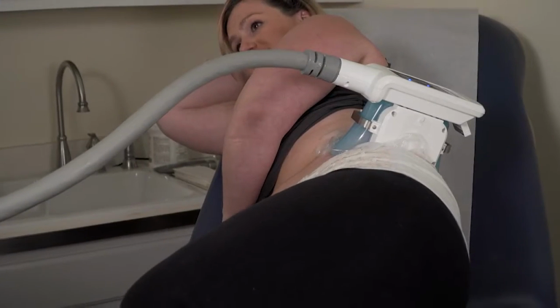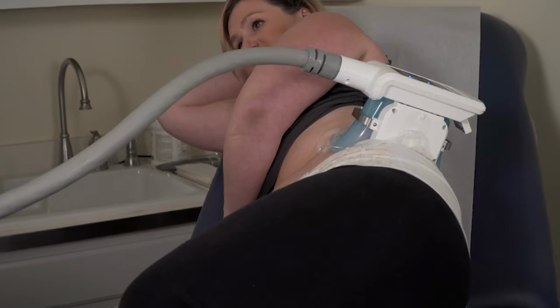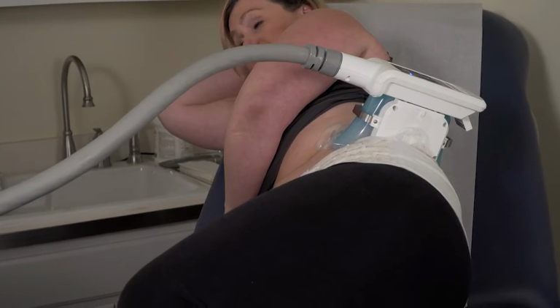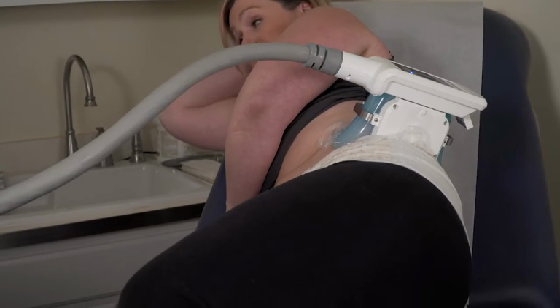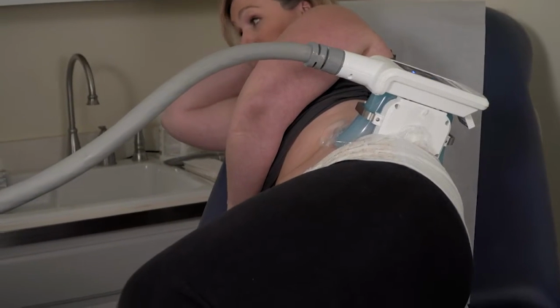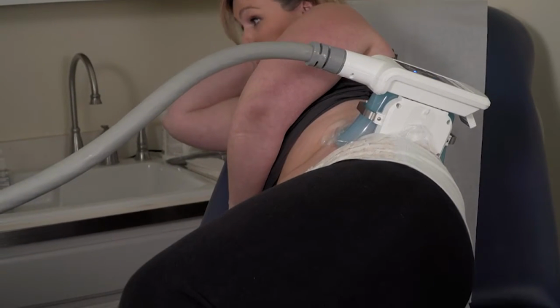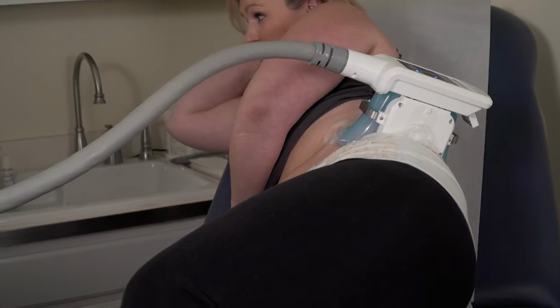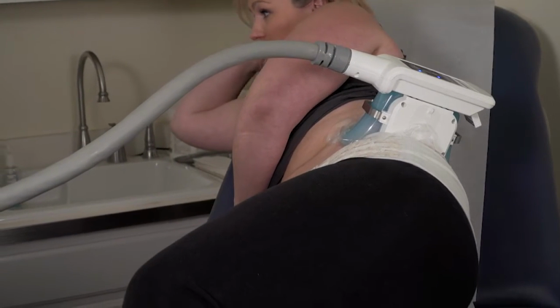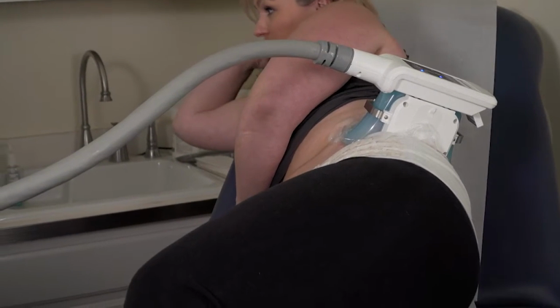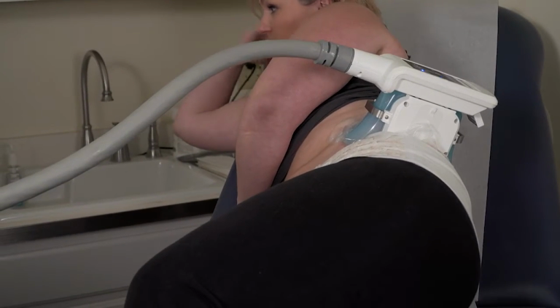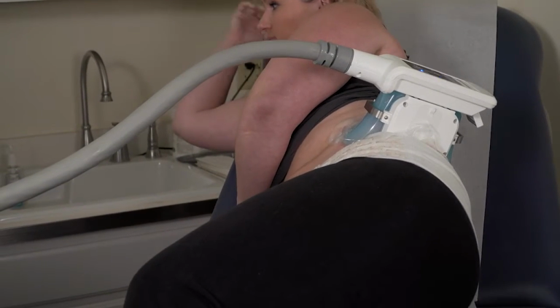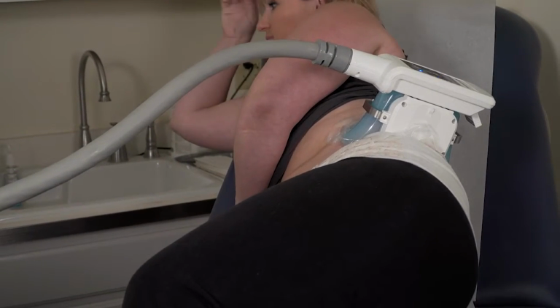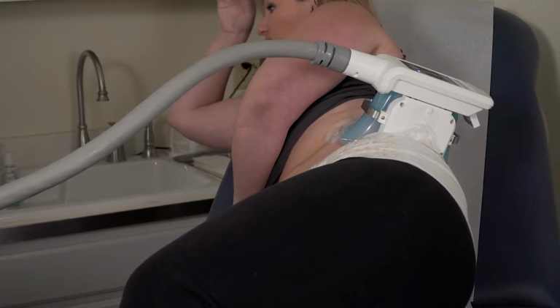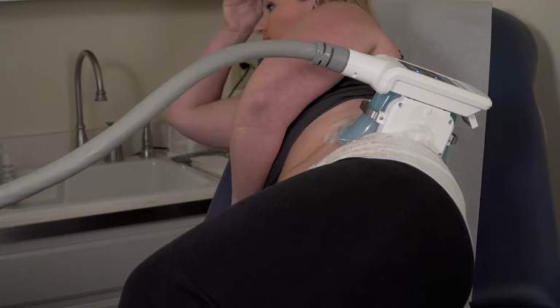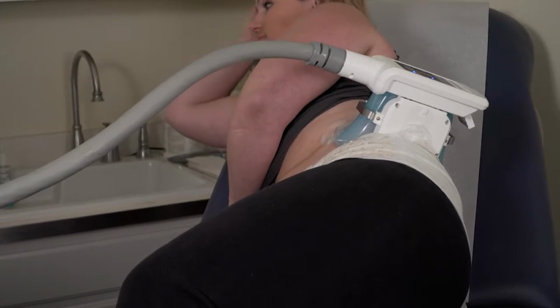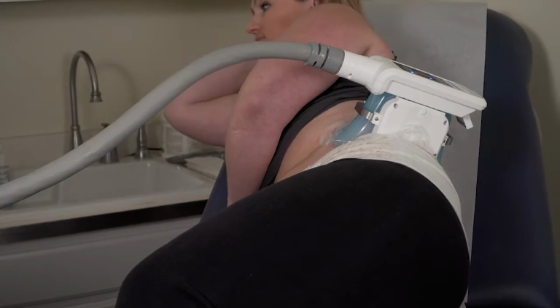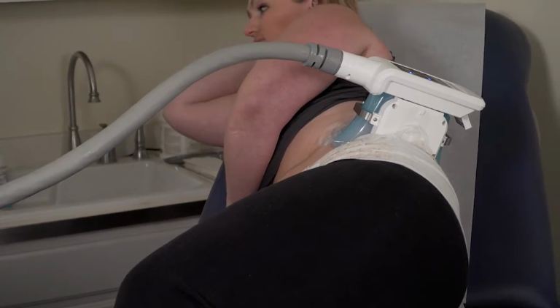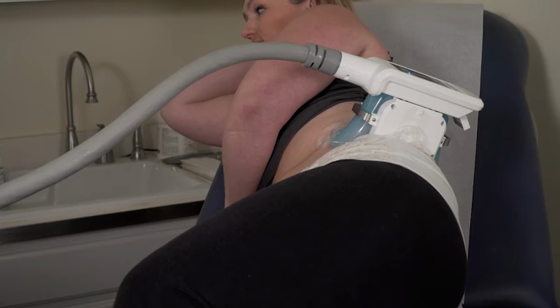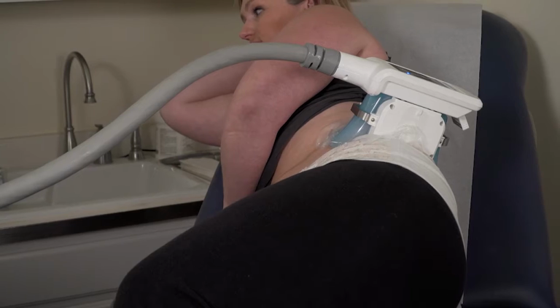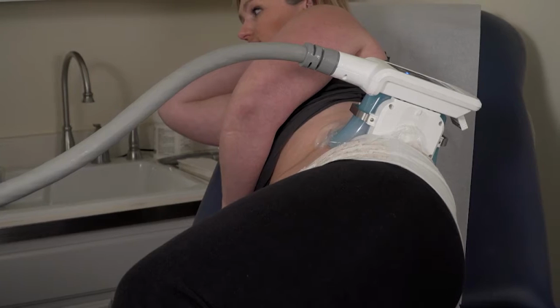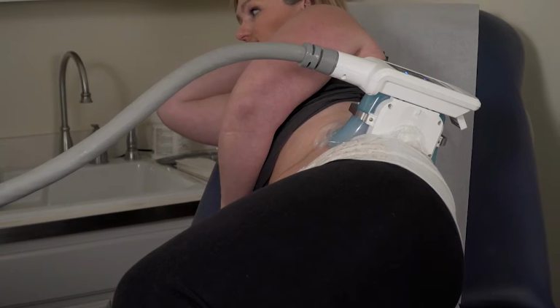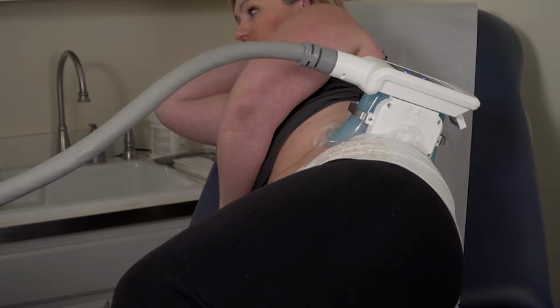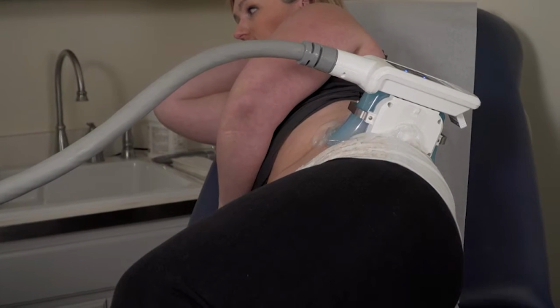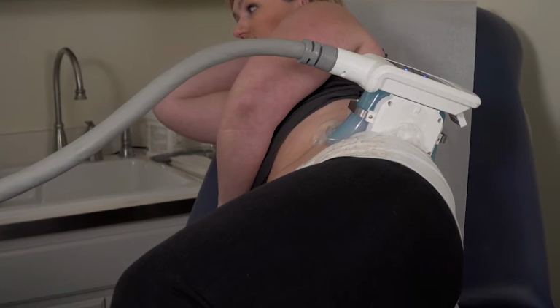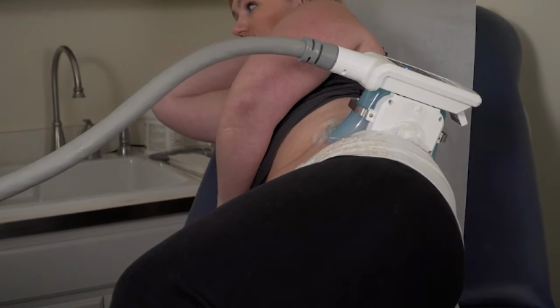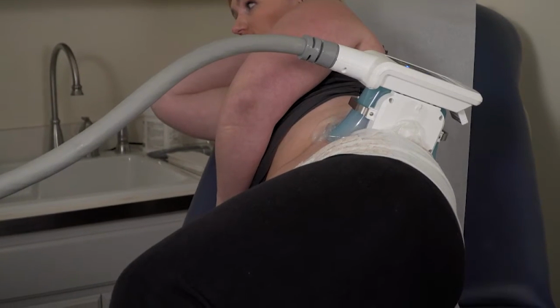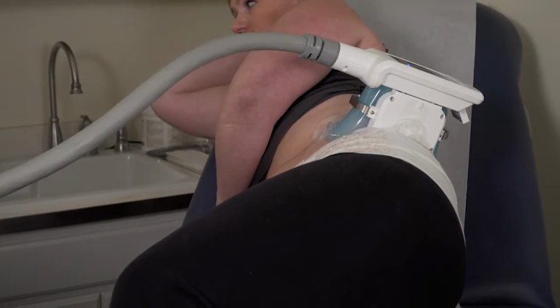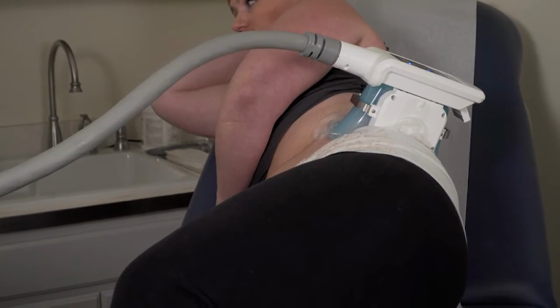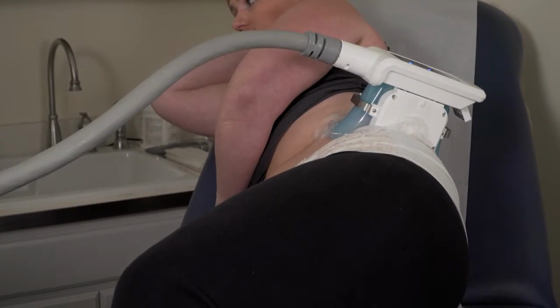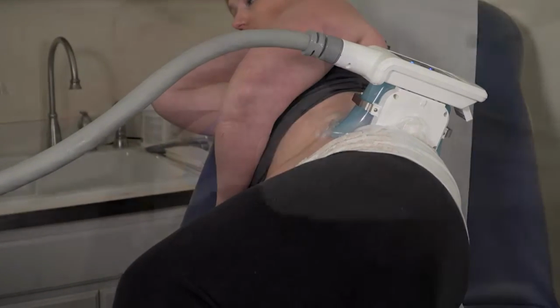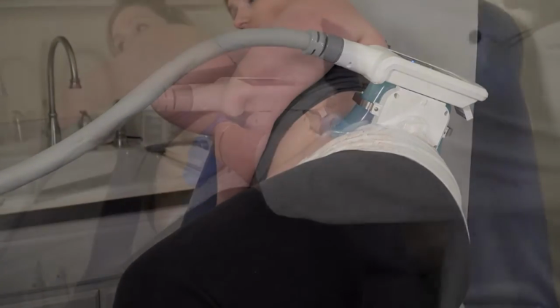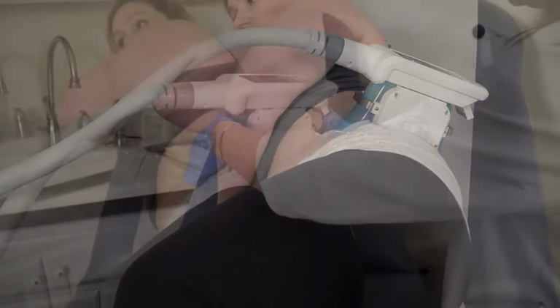It stays on for an hour — the cycle is one hour long, and that's how long it takes for the fat cells to crystallize.